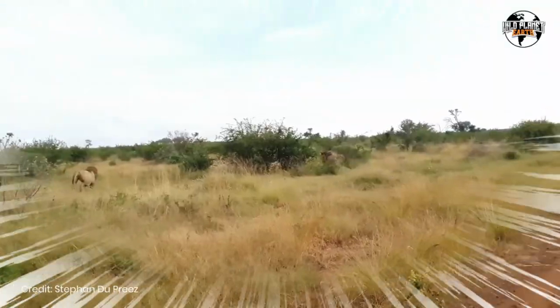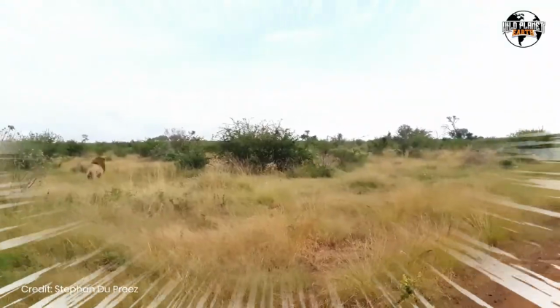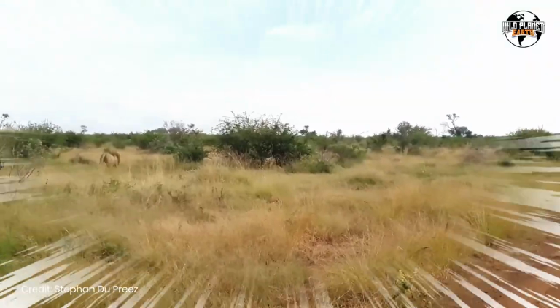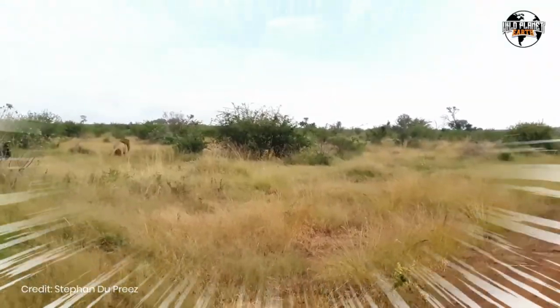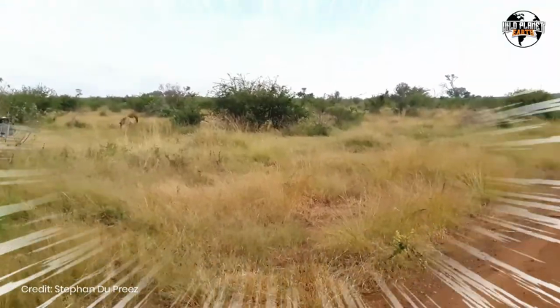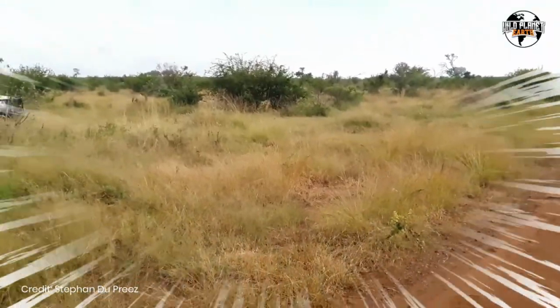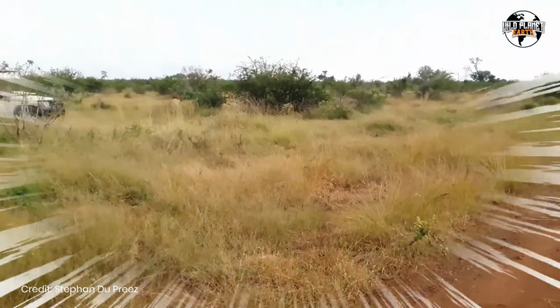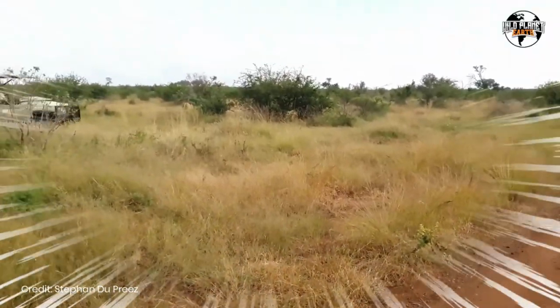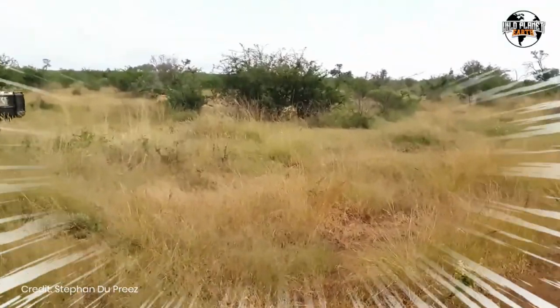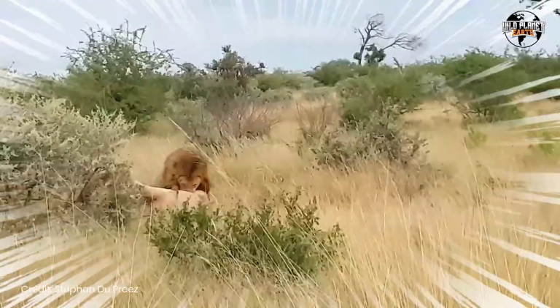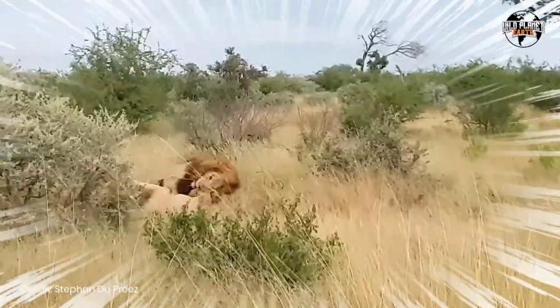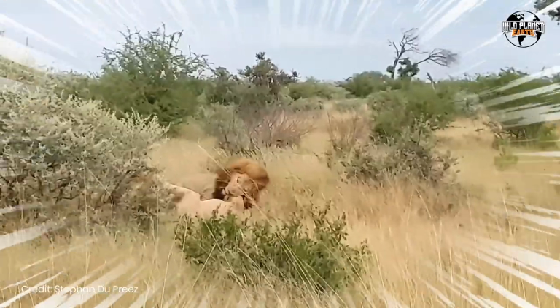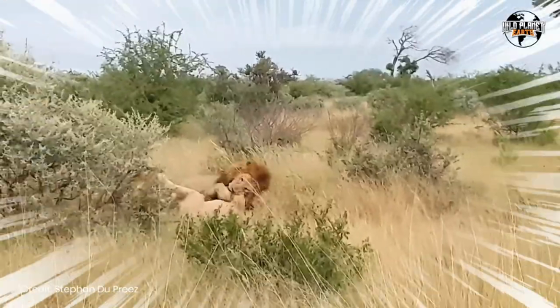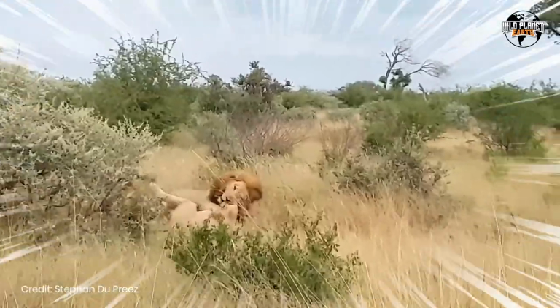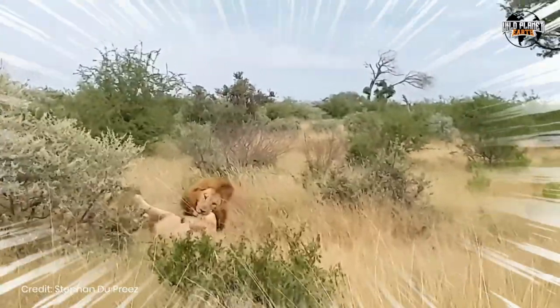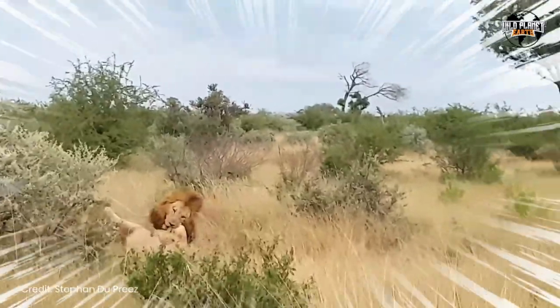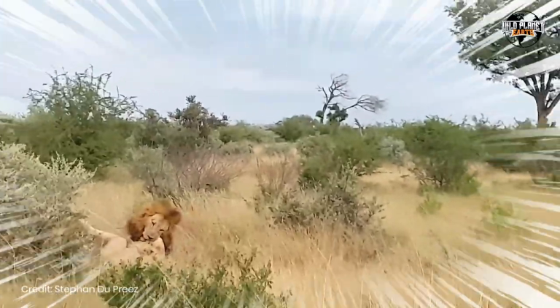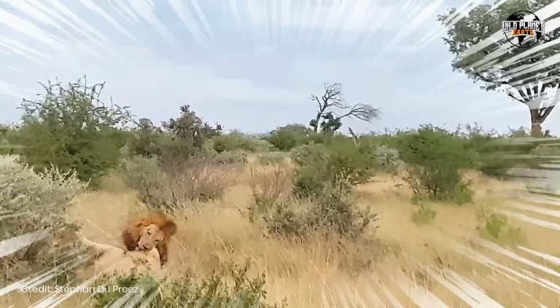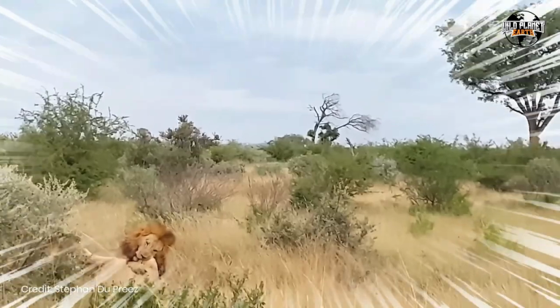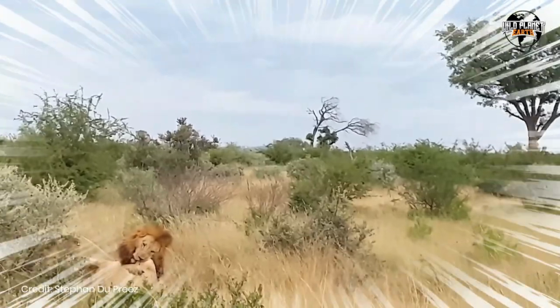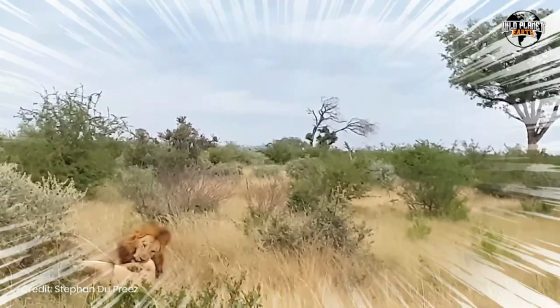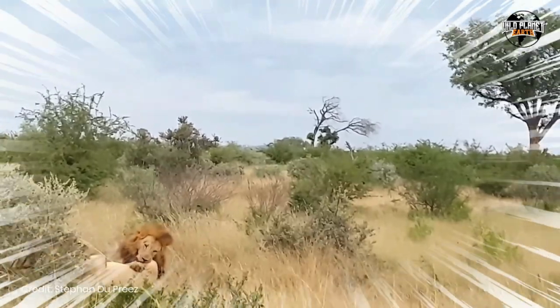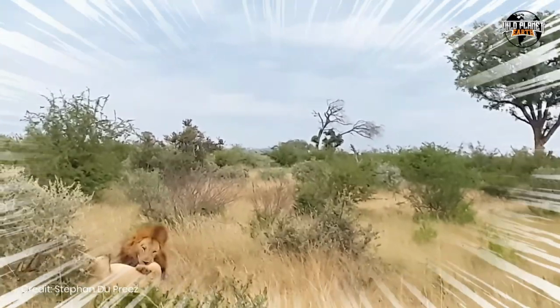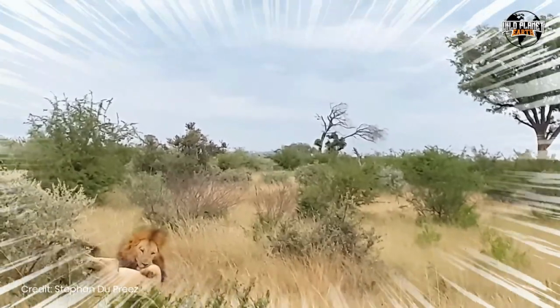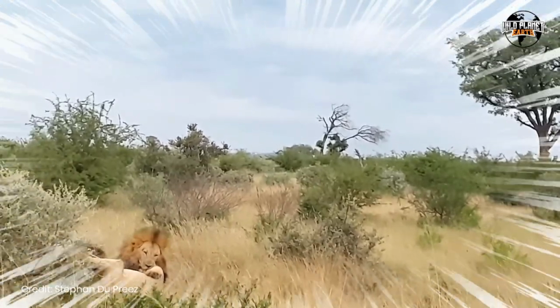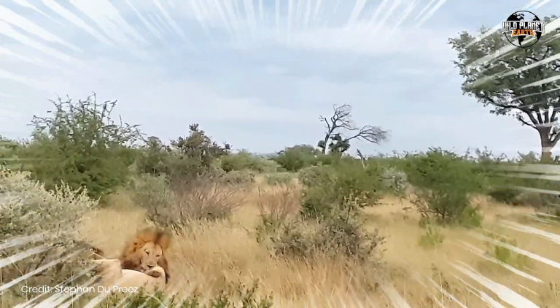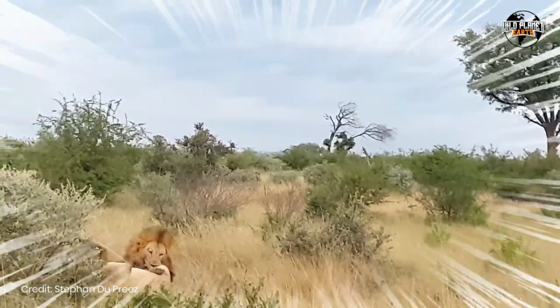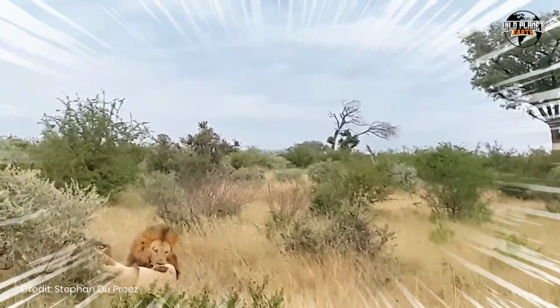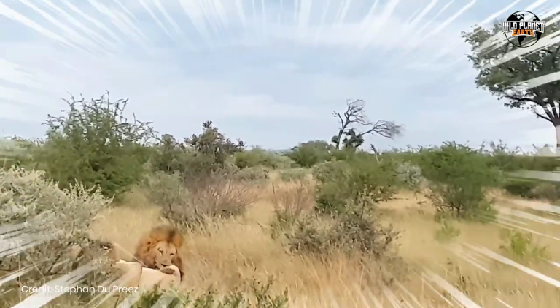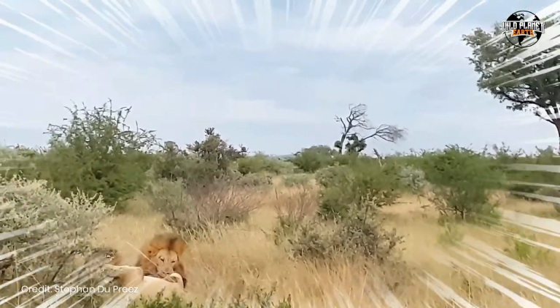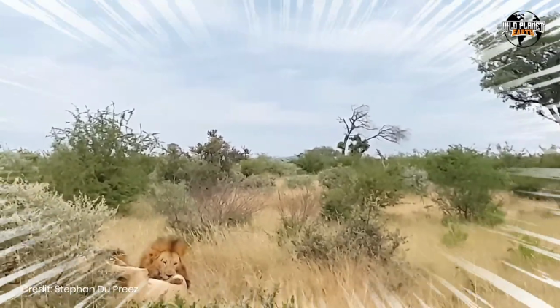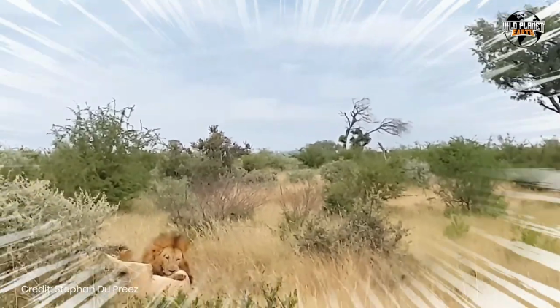Victorious challengers often kill the cubs of the defeated pride, with females quickly coming into estrus to raise a new litter with the conquerors.